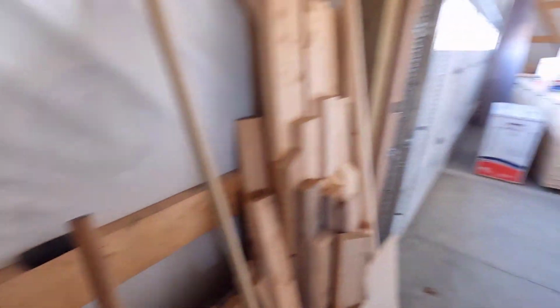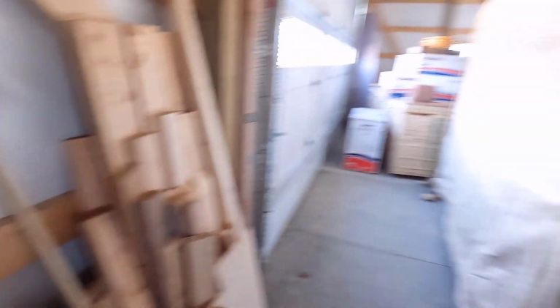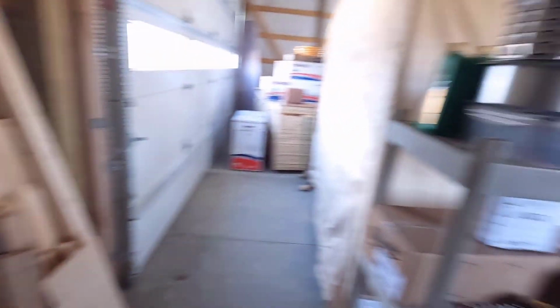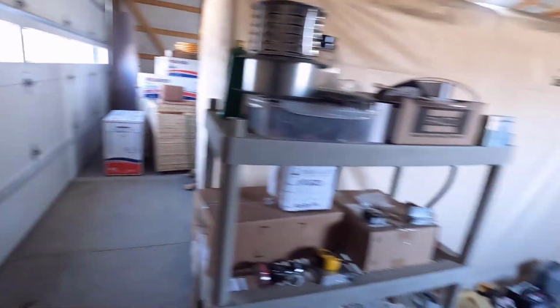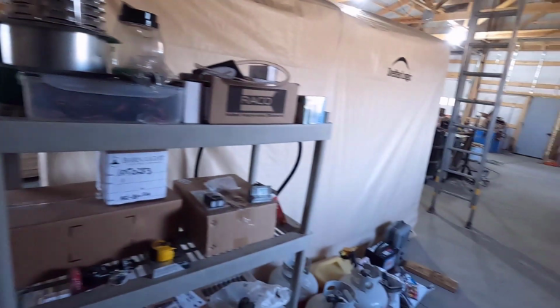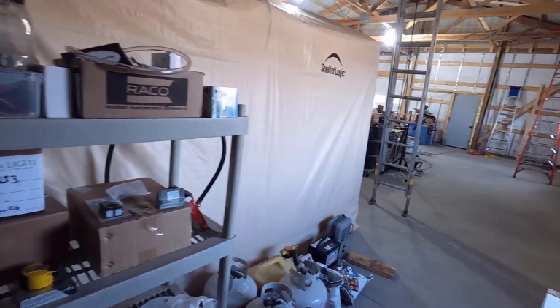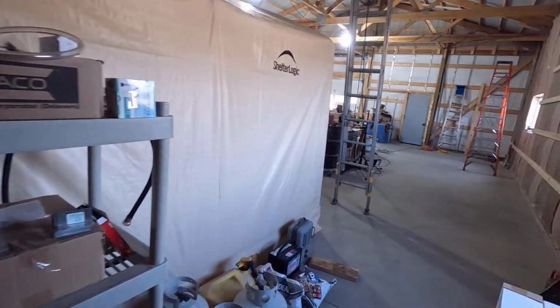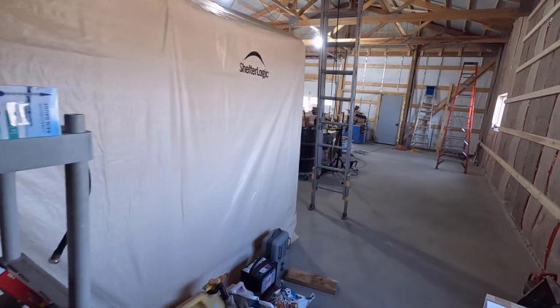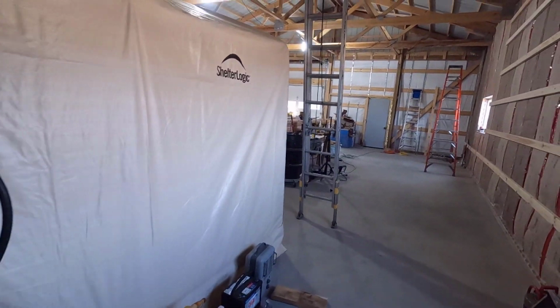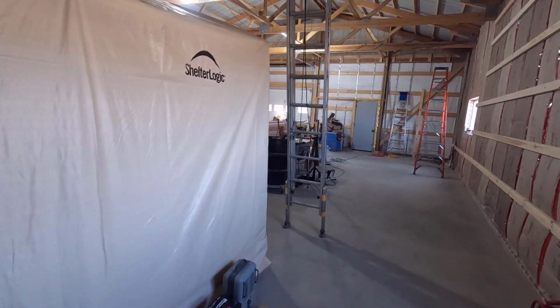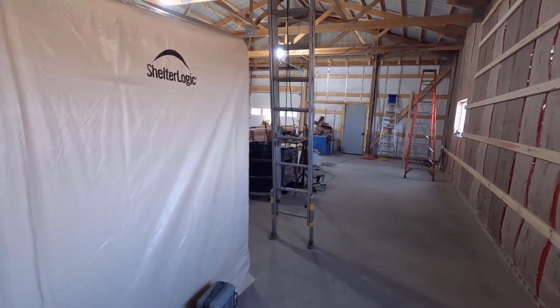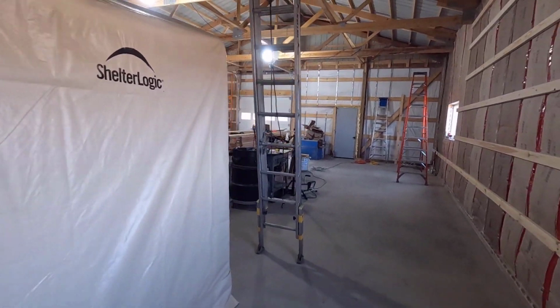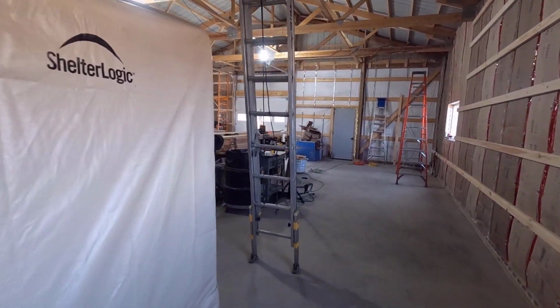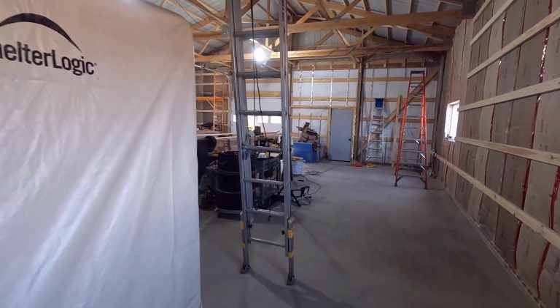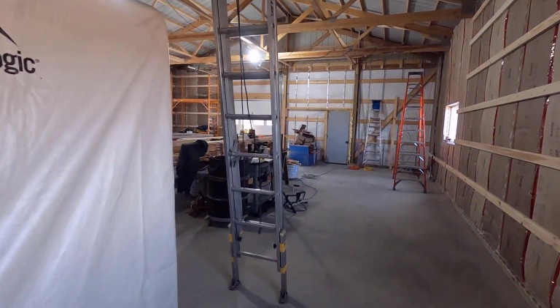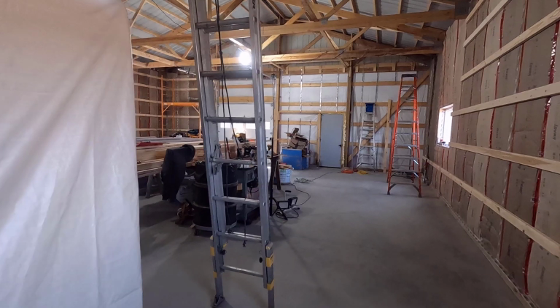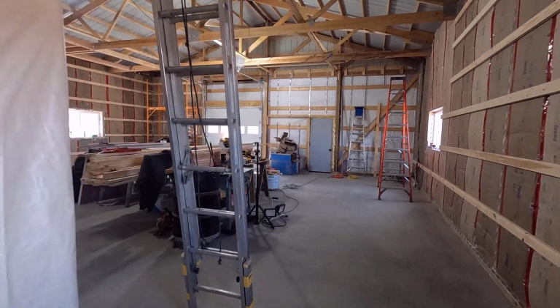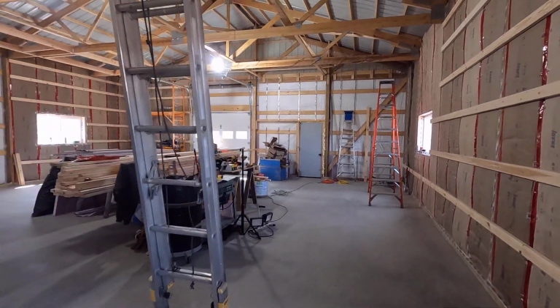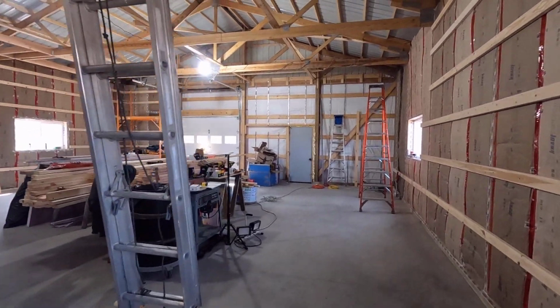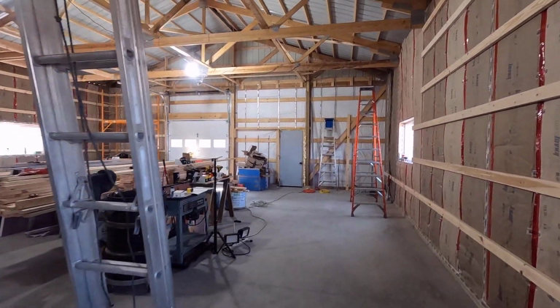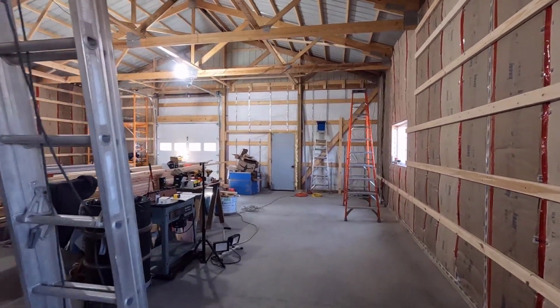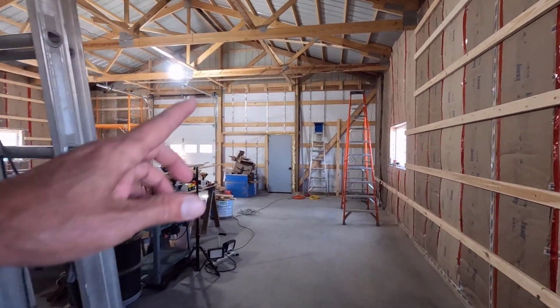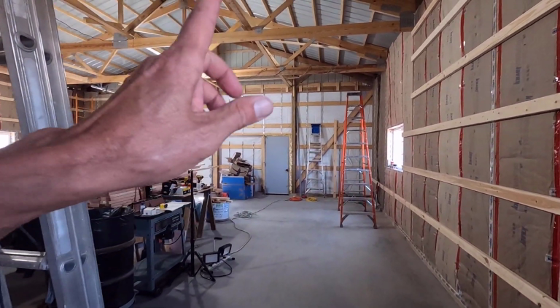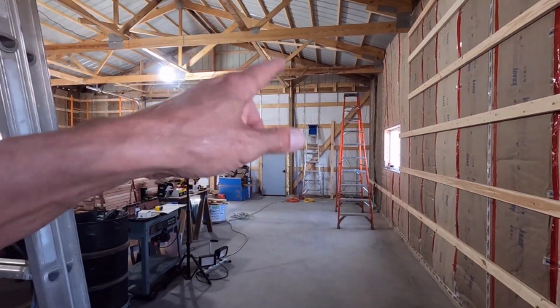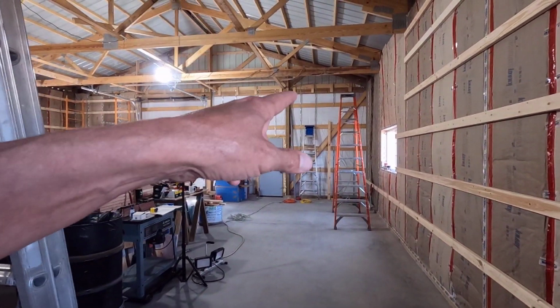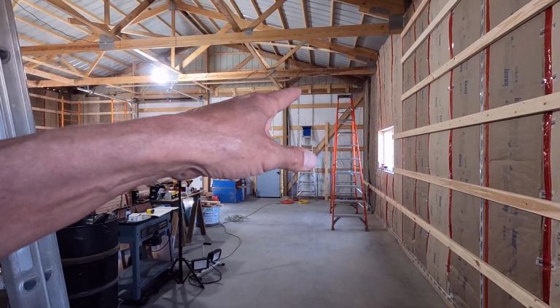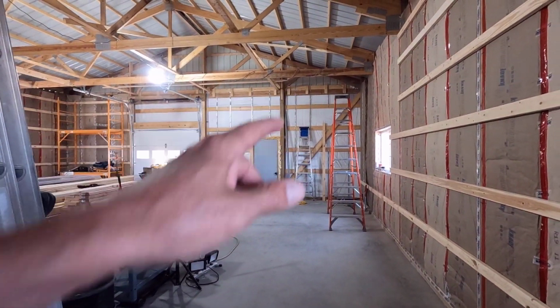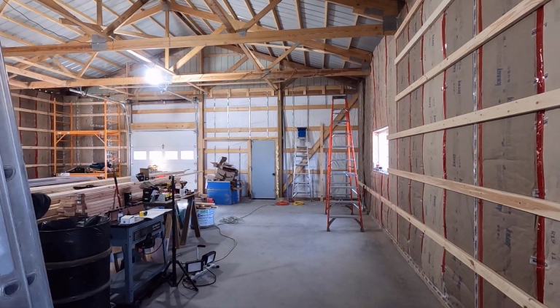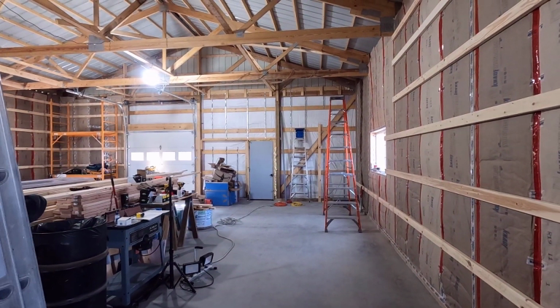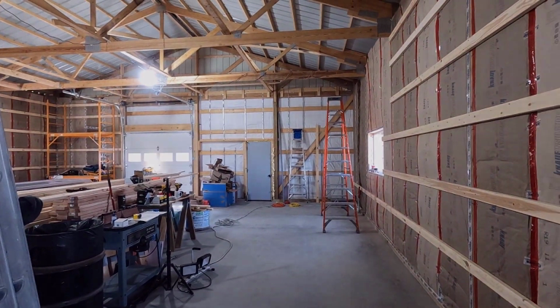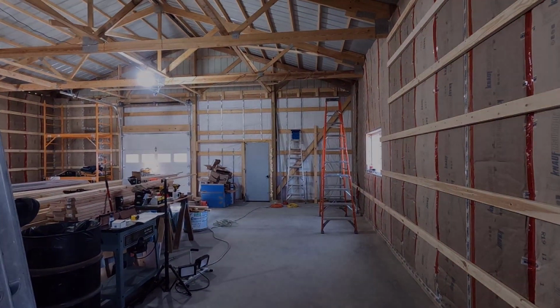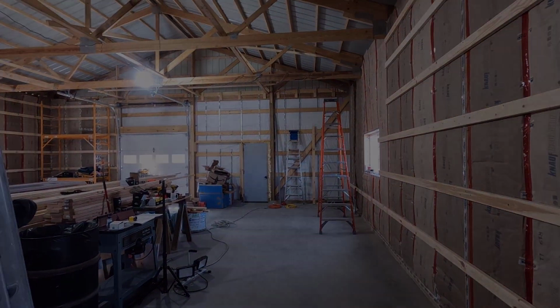Good morning, welcome to Planet Mojo. Today I'm going to get back to installing the propane lines.